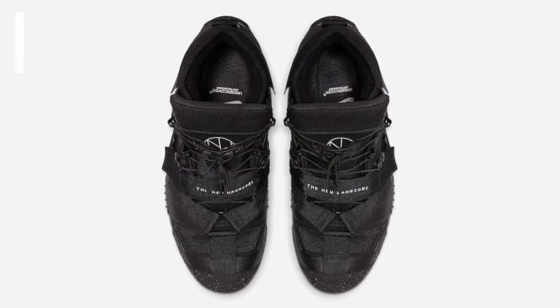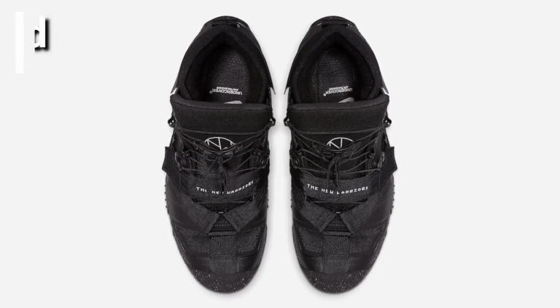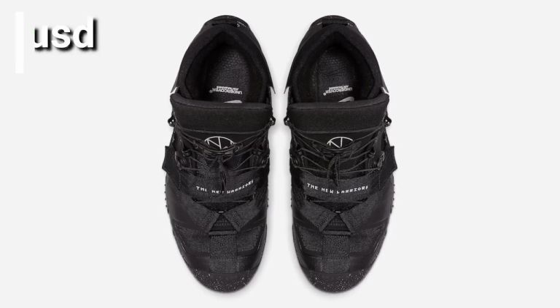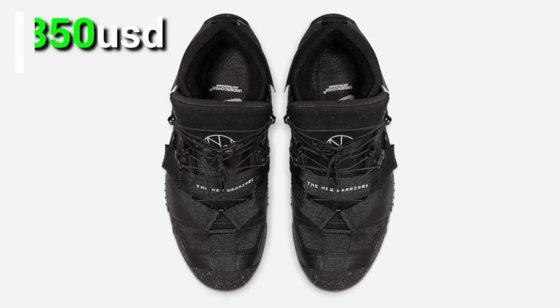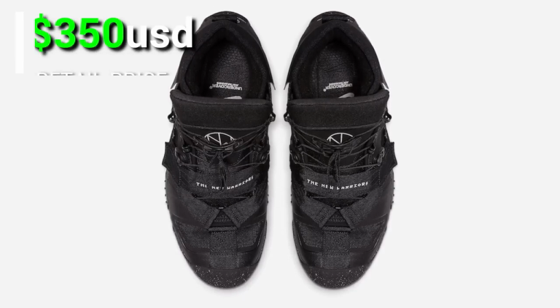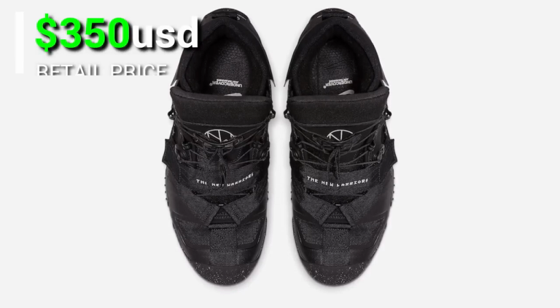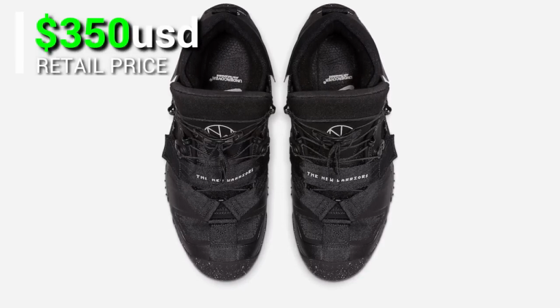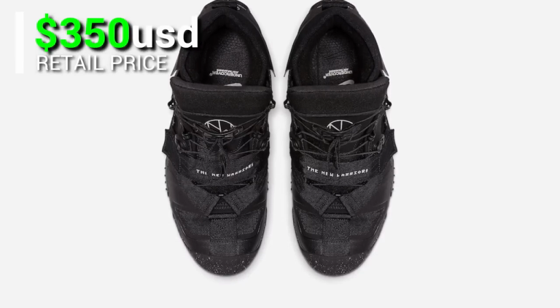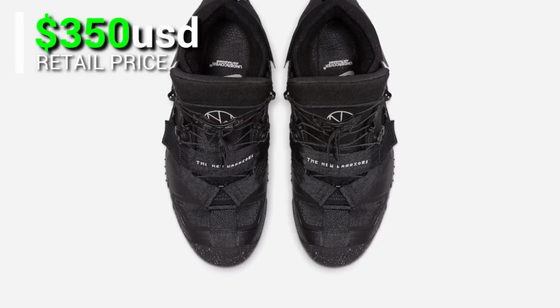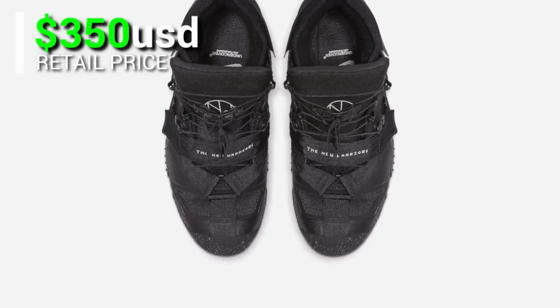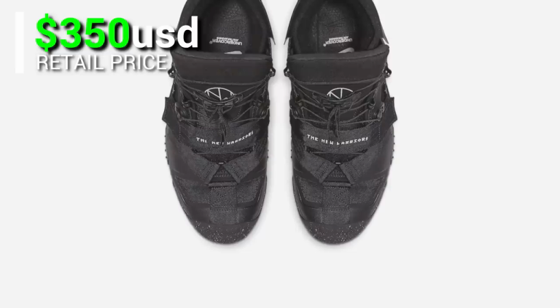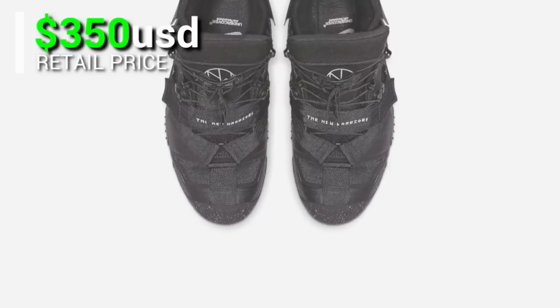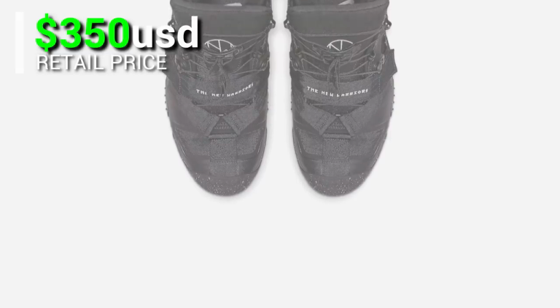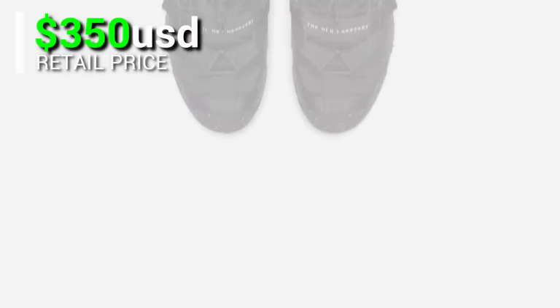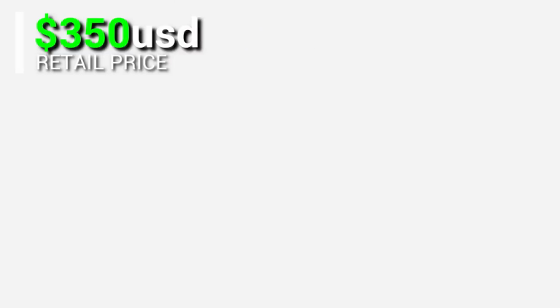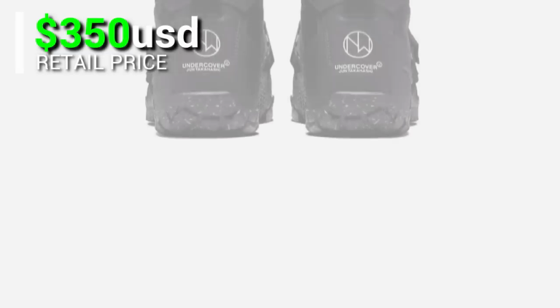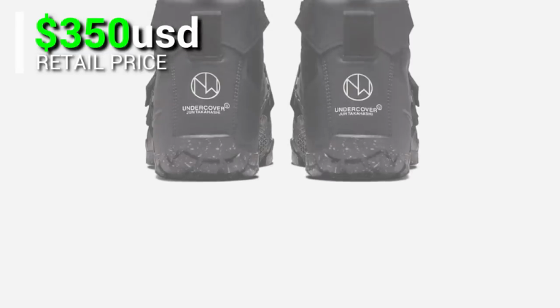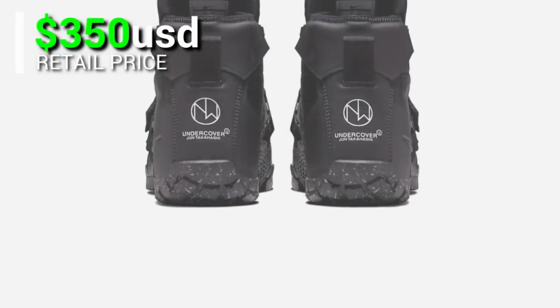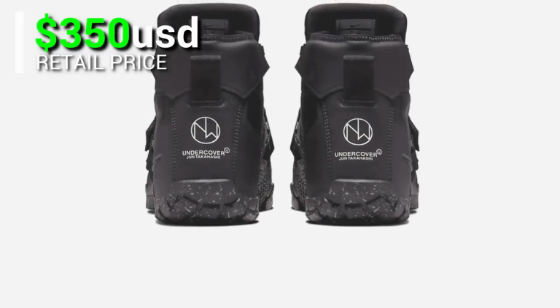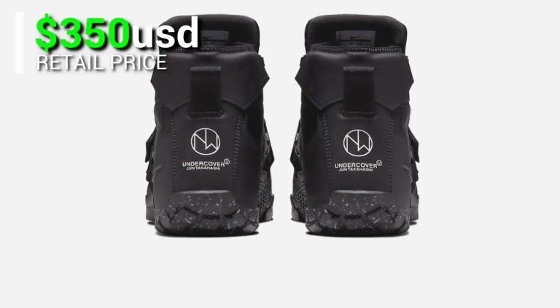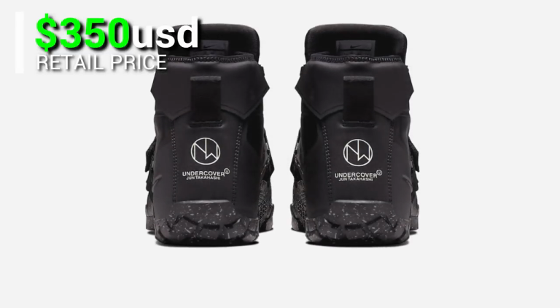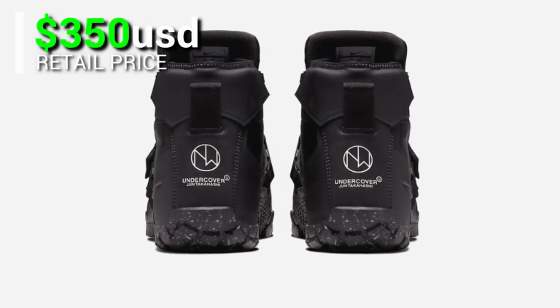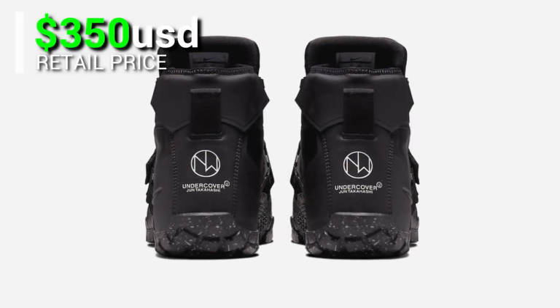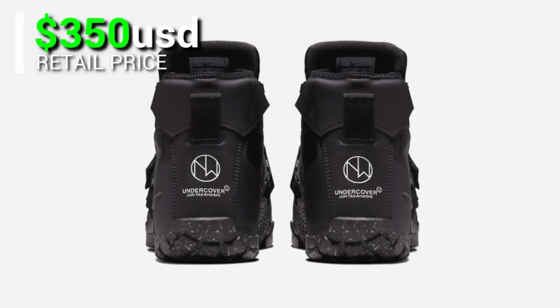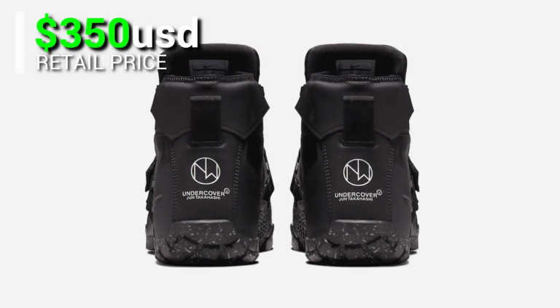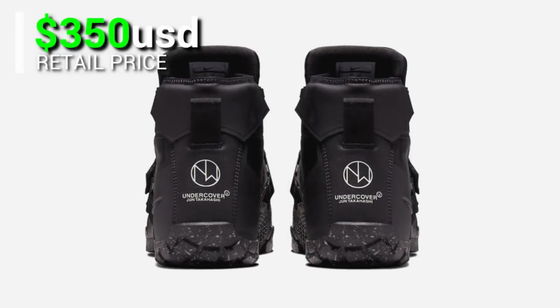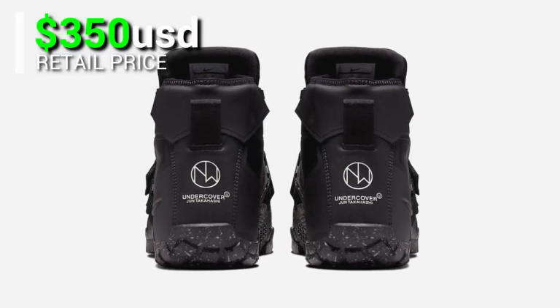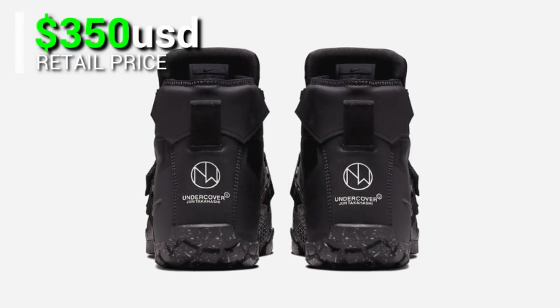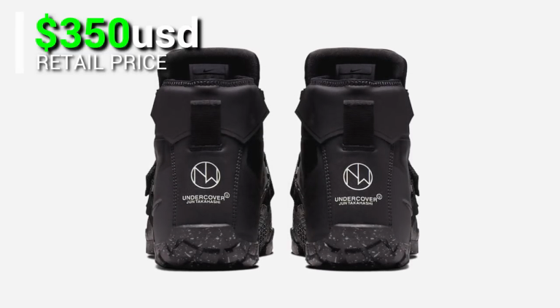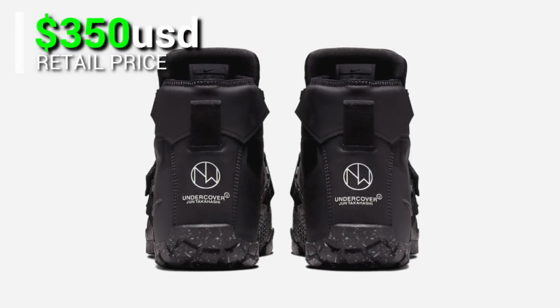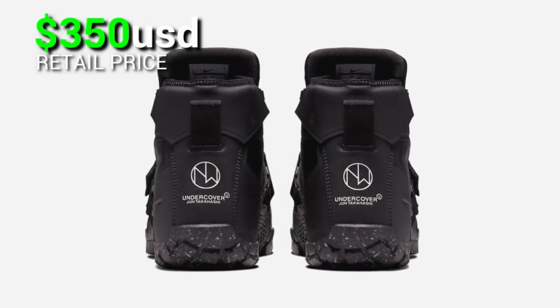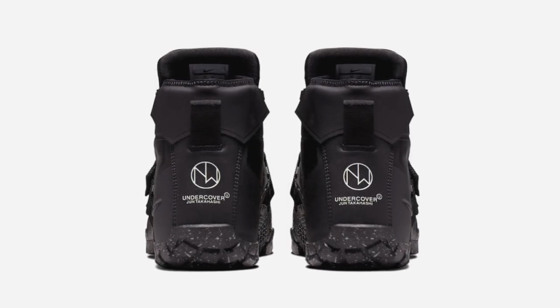Expected to be released on April 15, 2019.